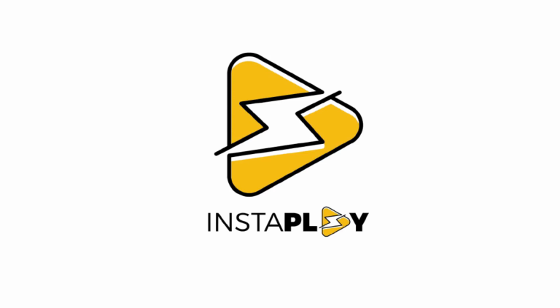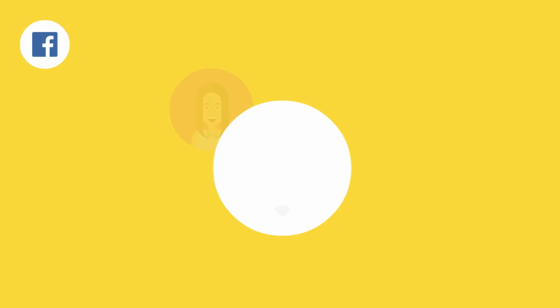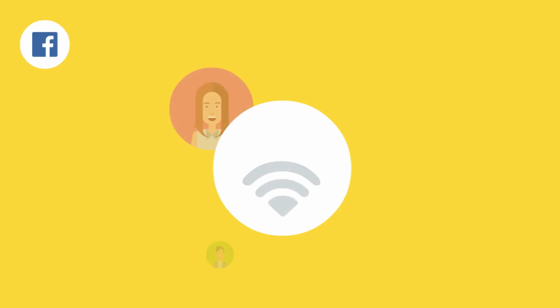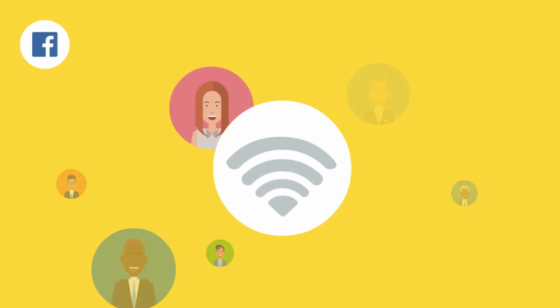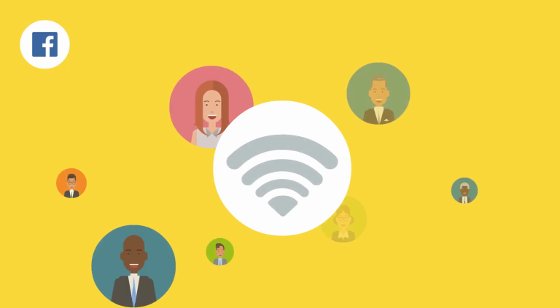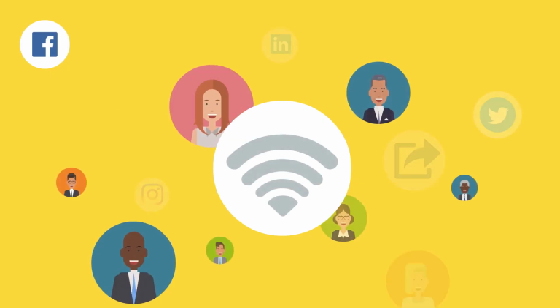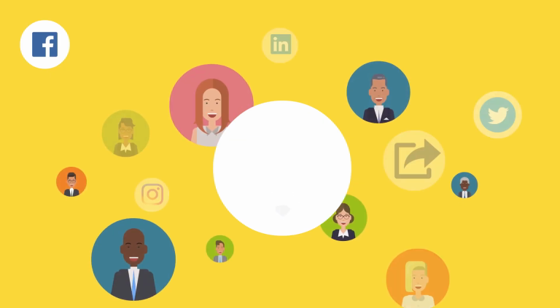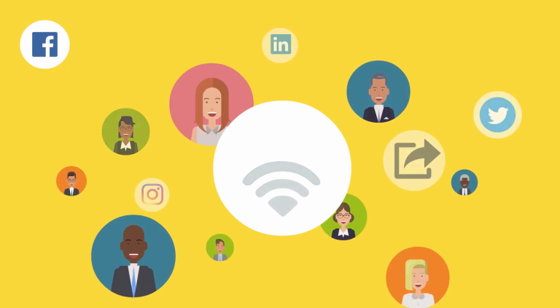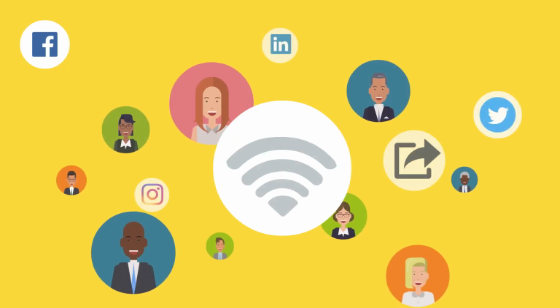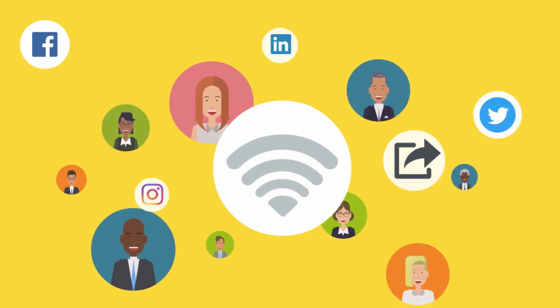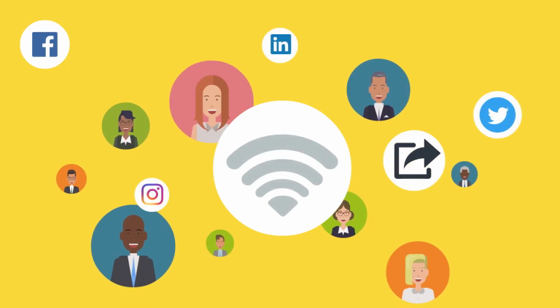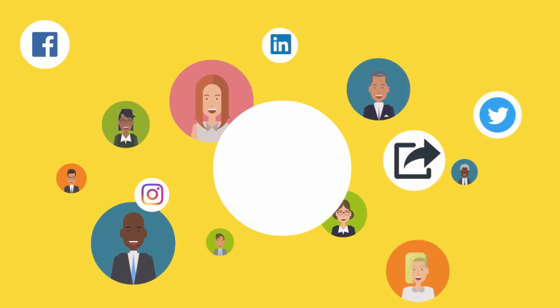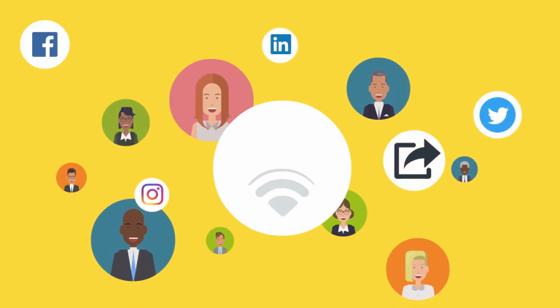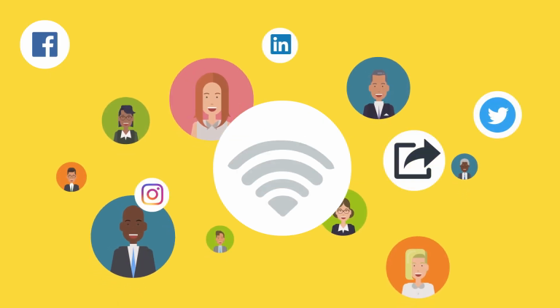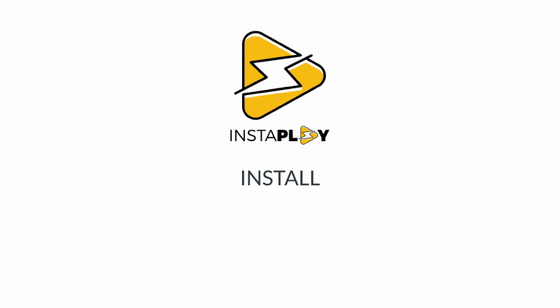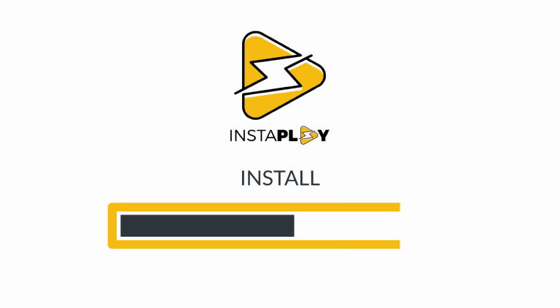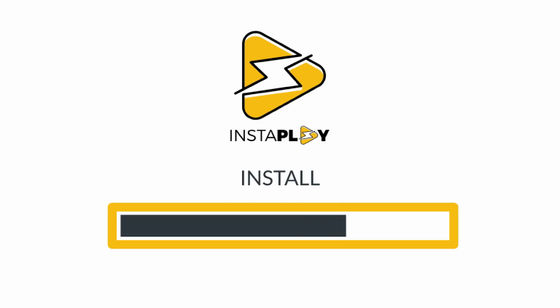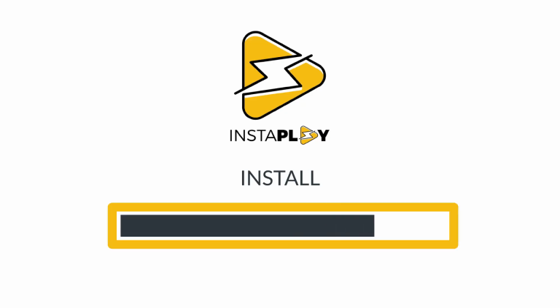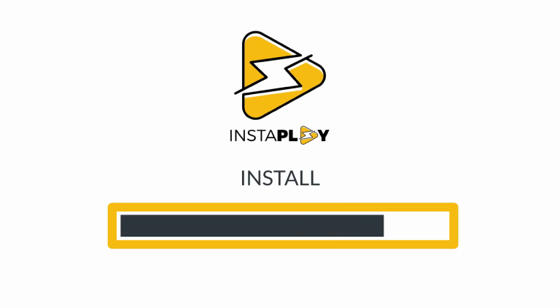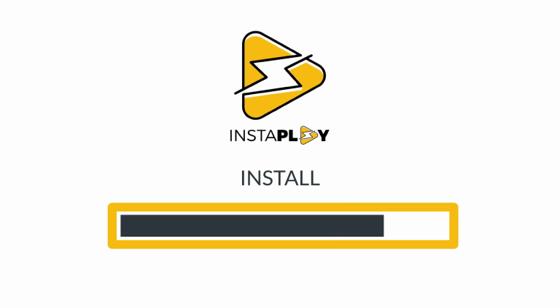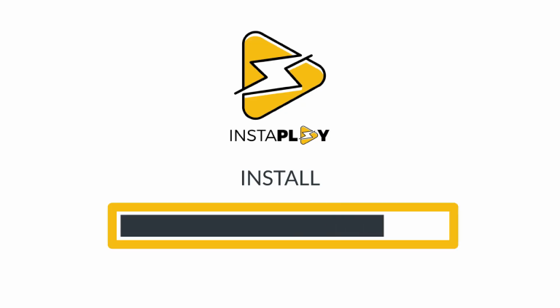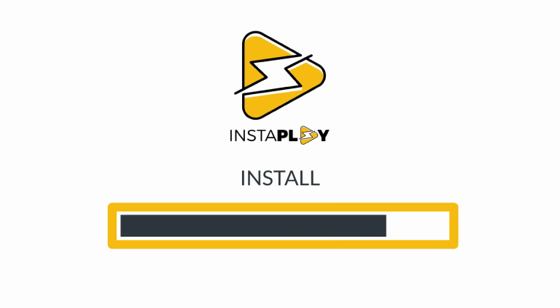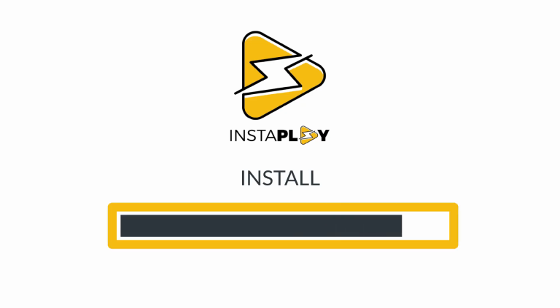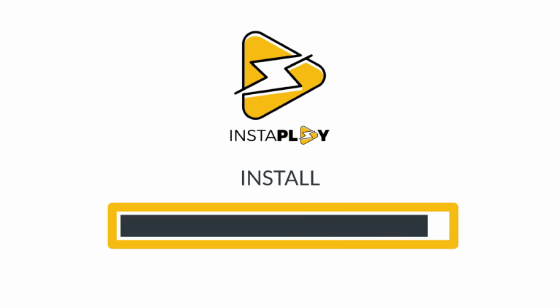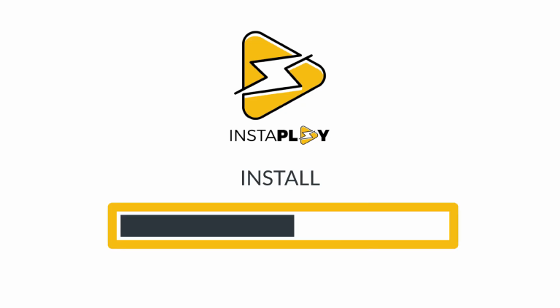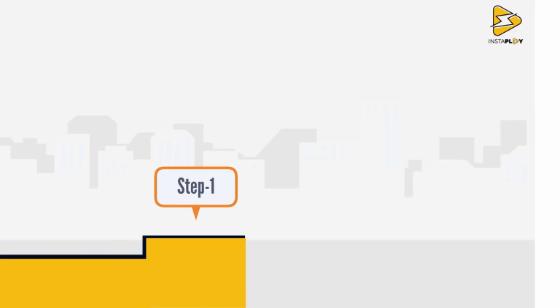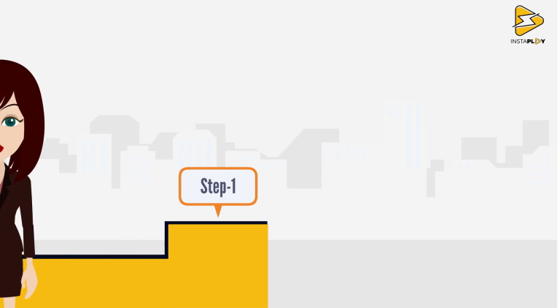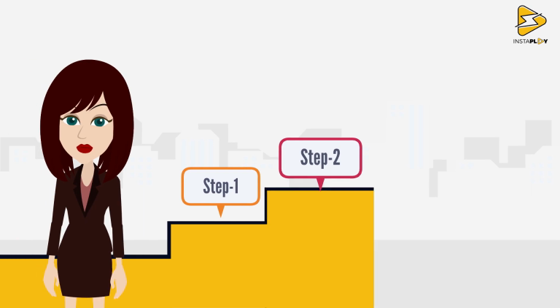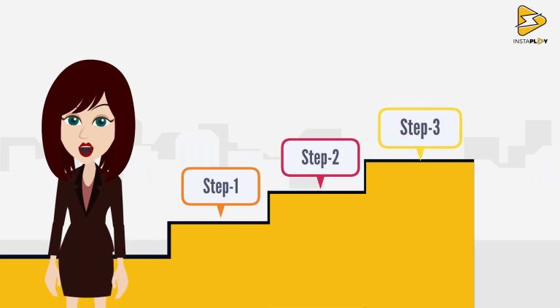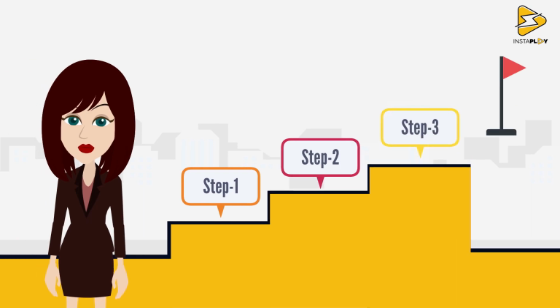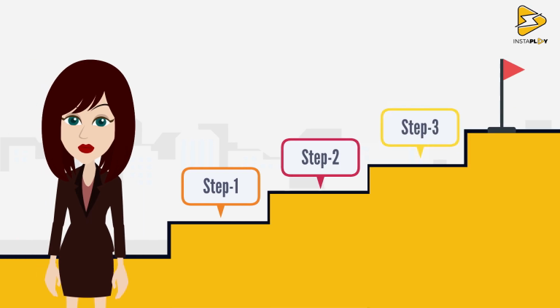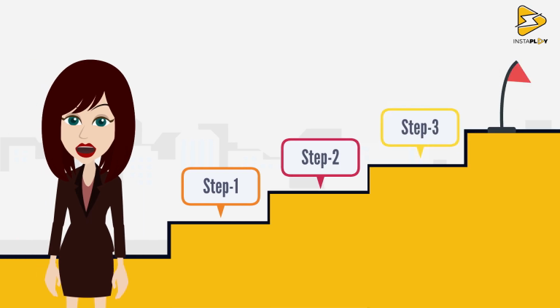Your Wi-Fi will always be on. Install InstaPlay UPS in three simple steps.